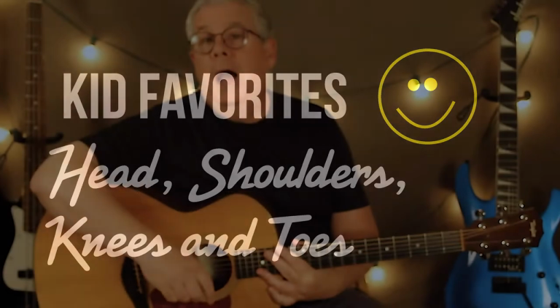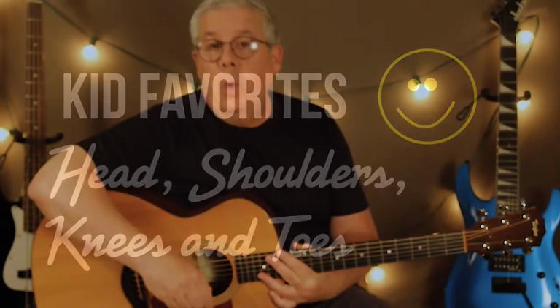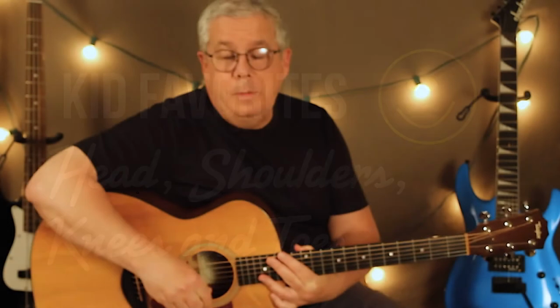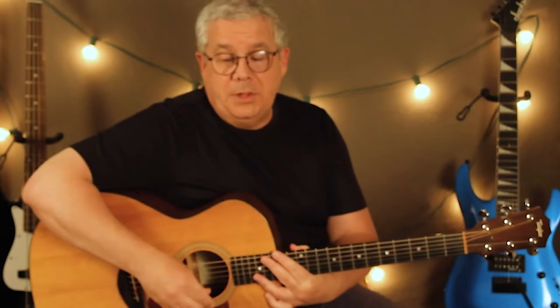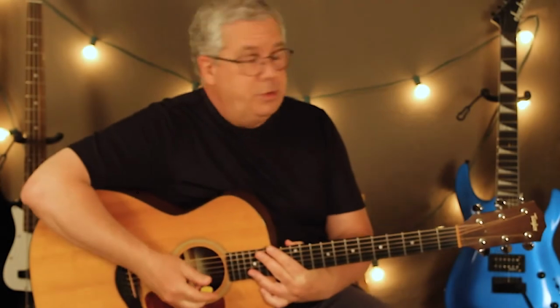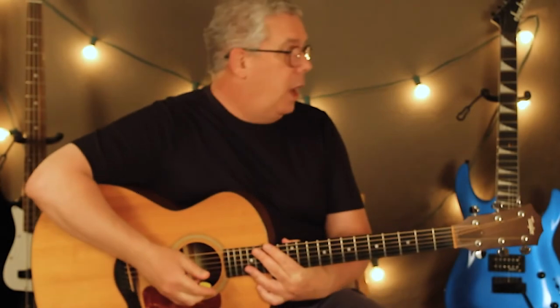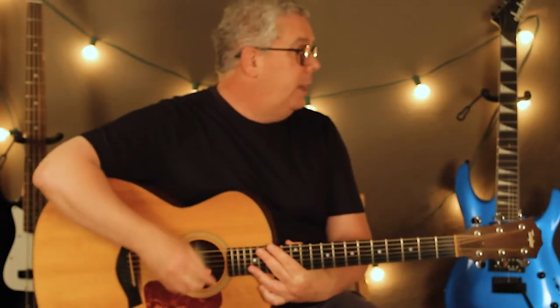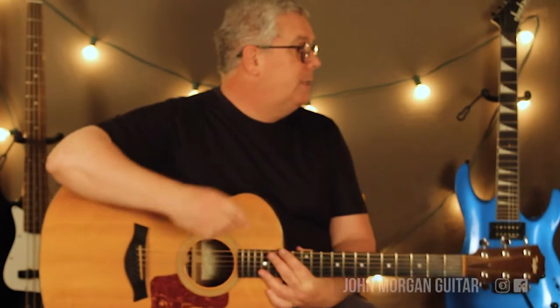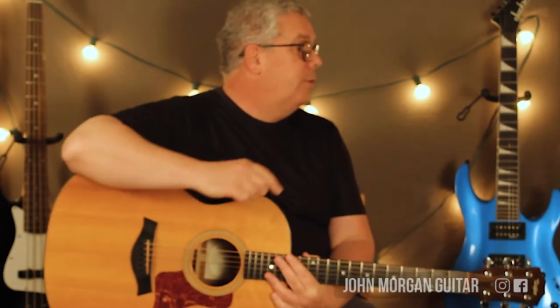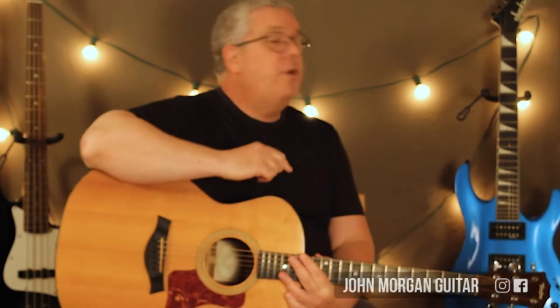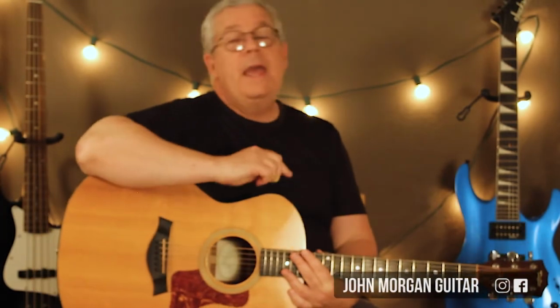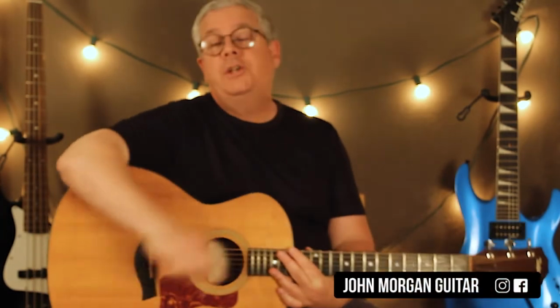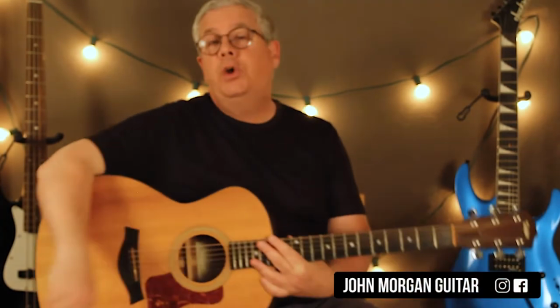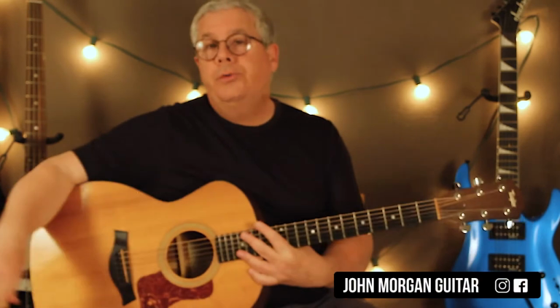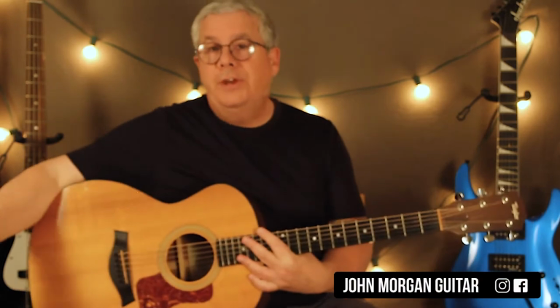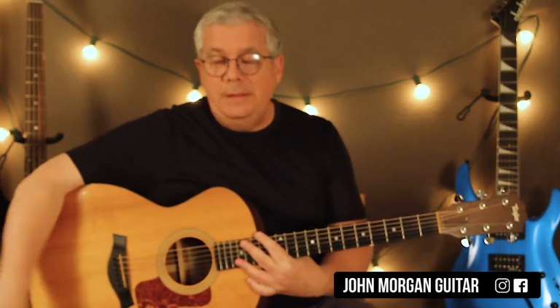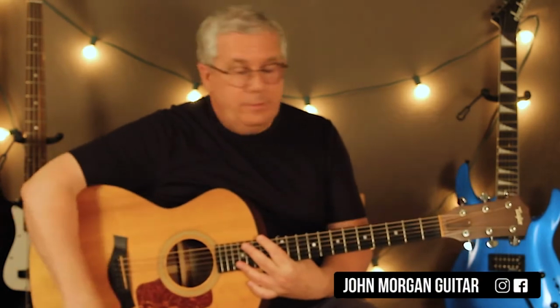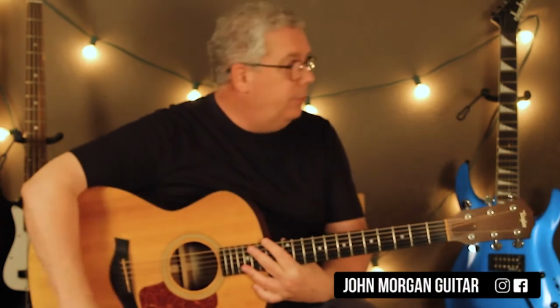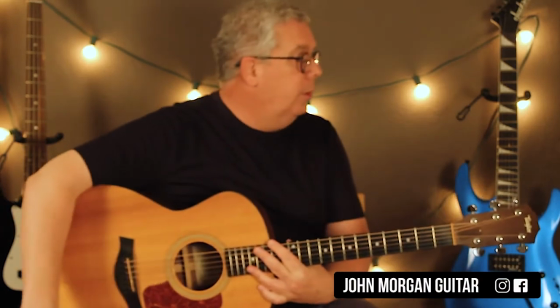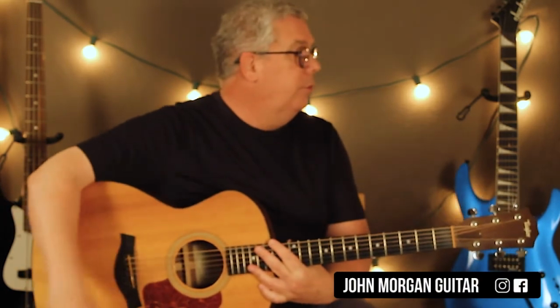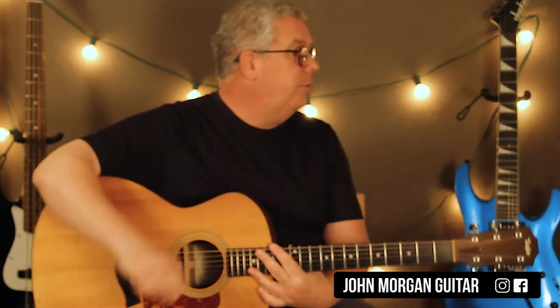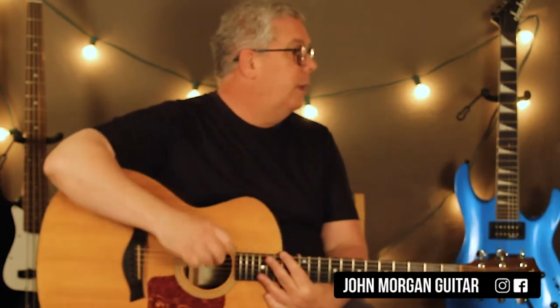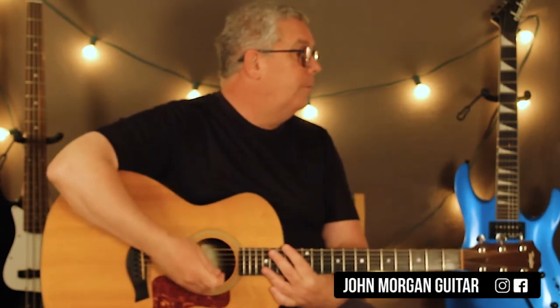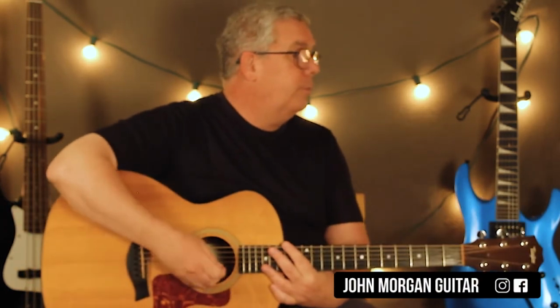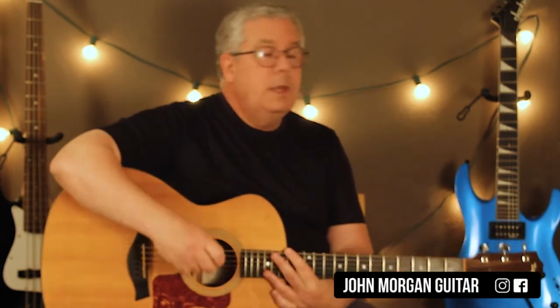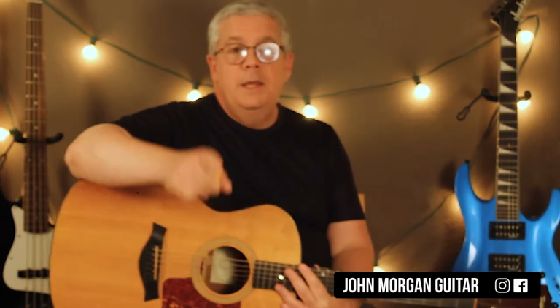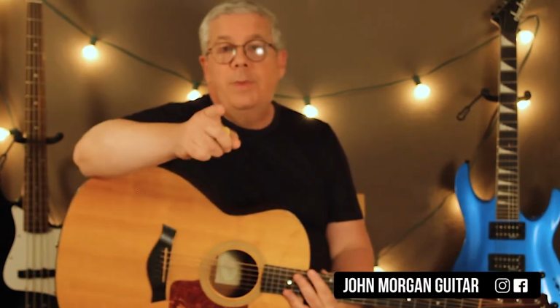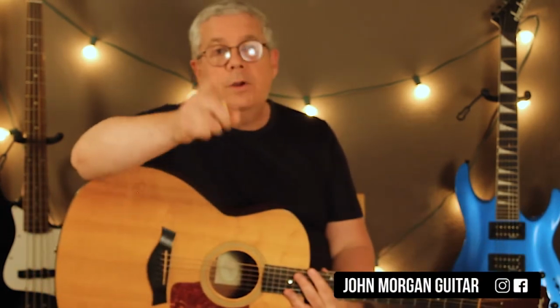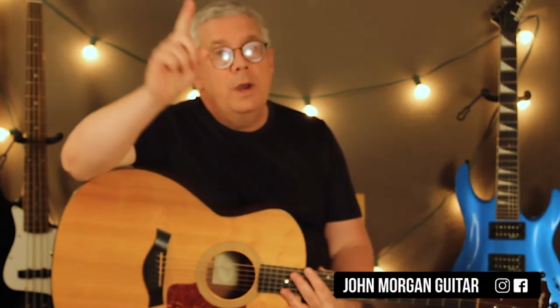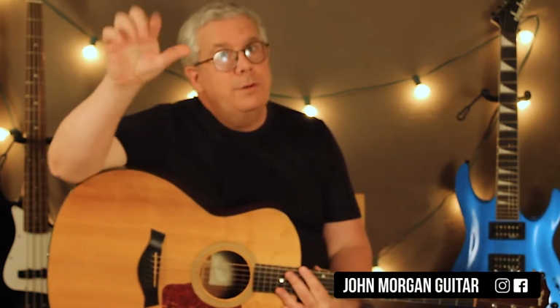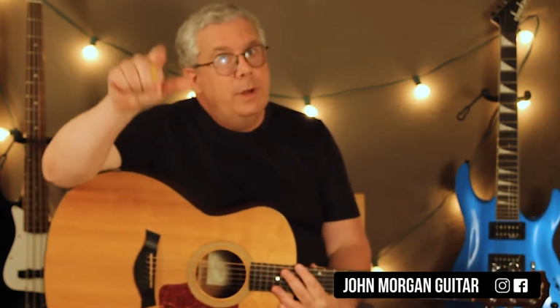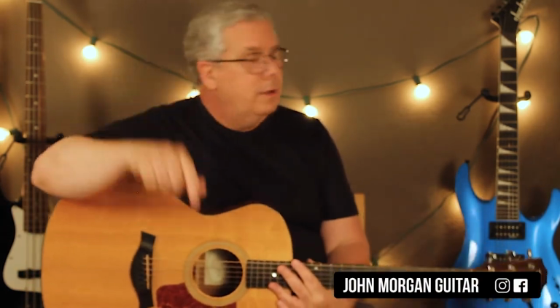Hi, welcome to Lessons with John. Today we're going to try Head, Shoulders, Knees and Toes. This is by request, you're welcome.